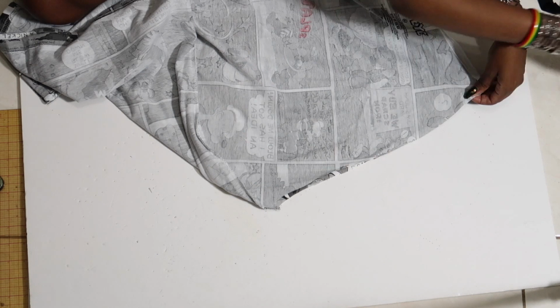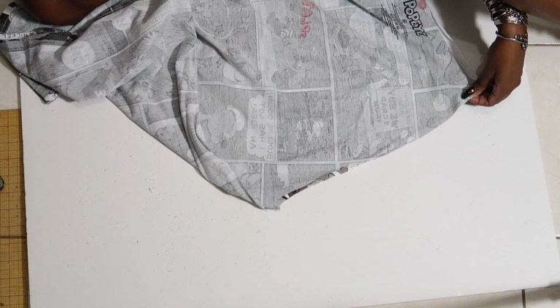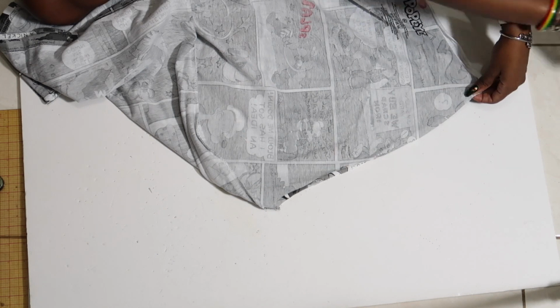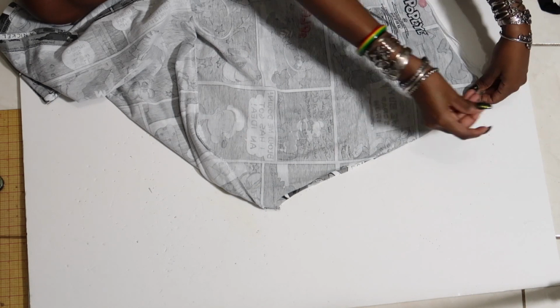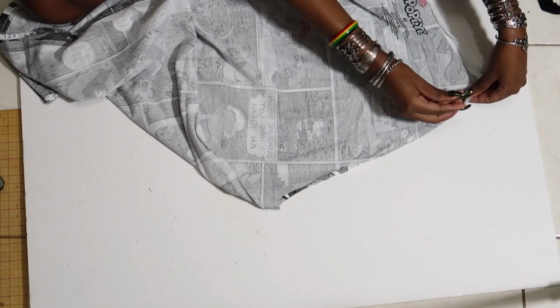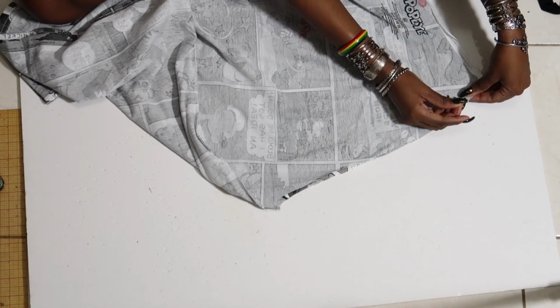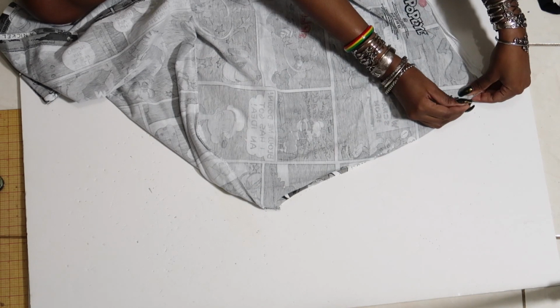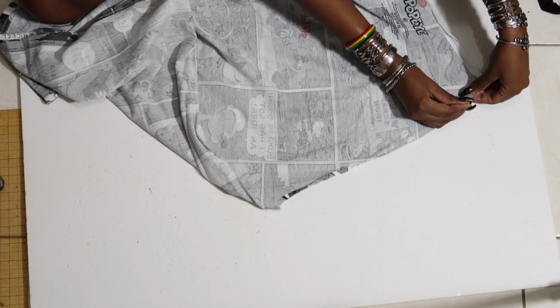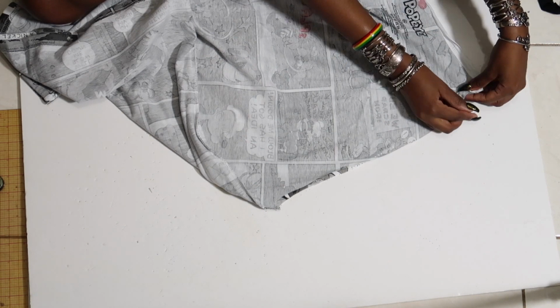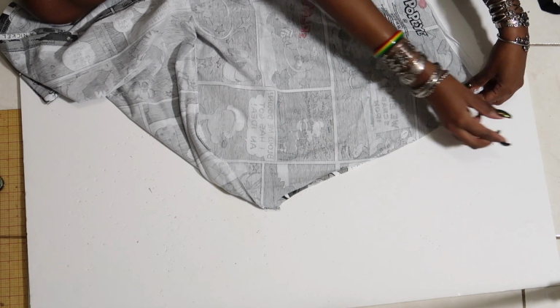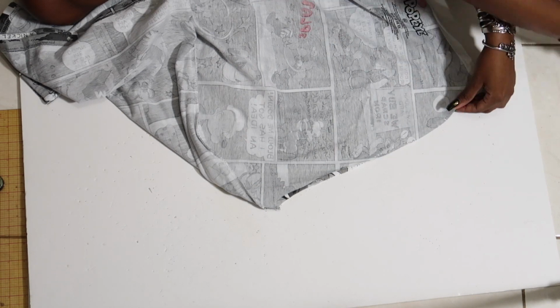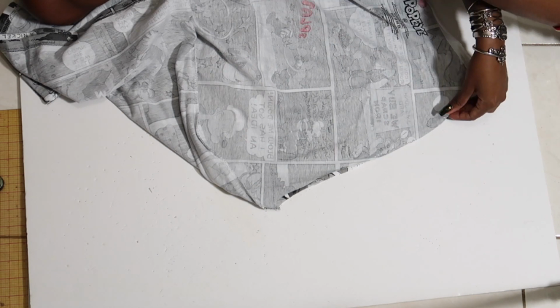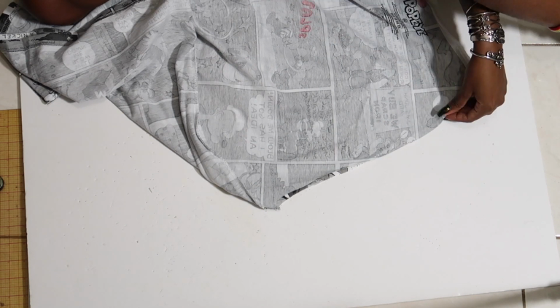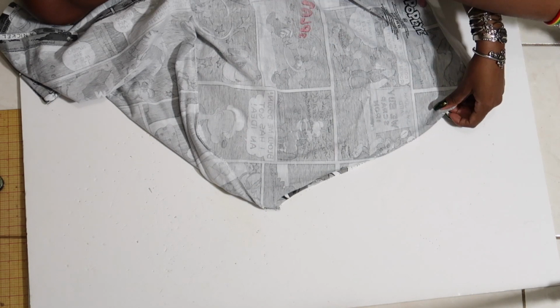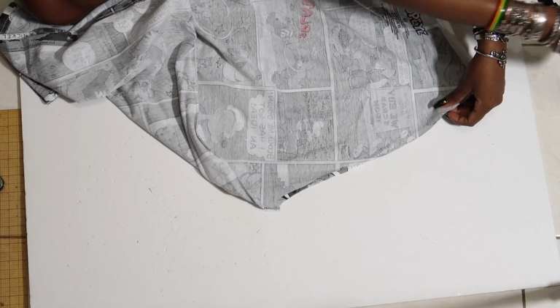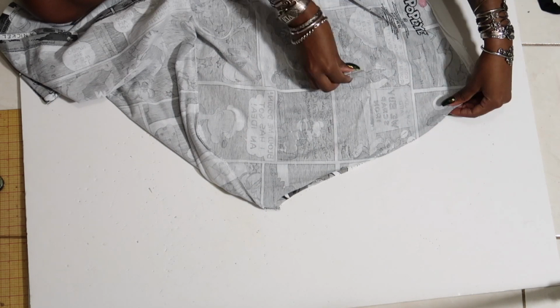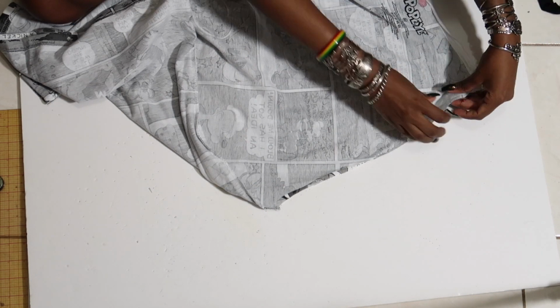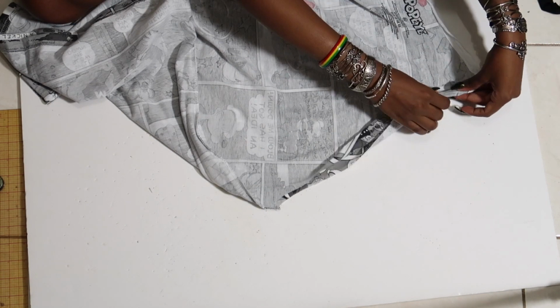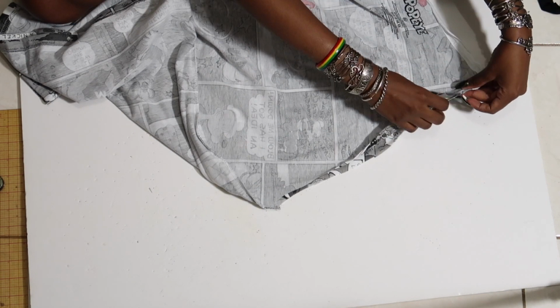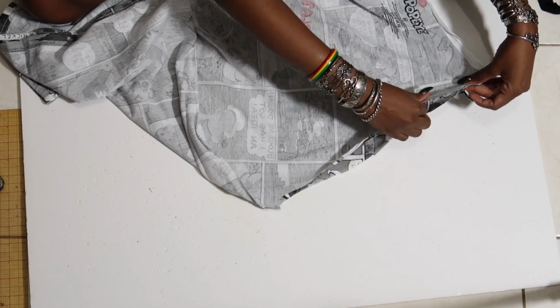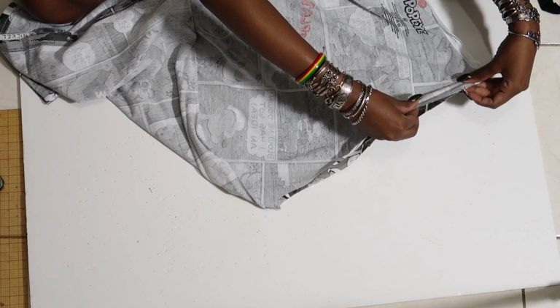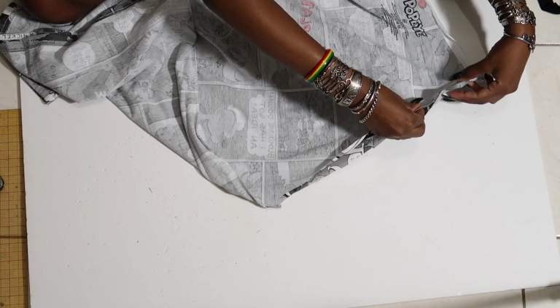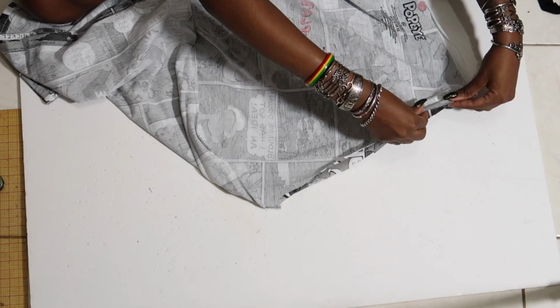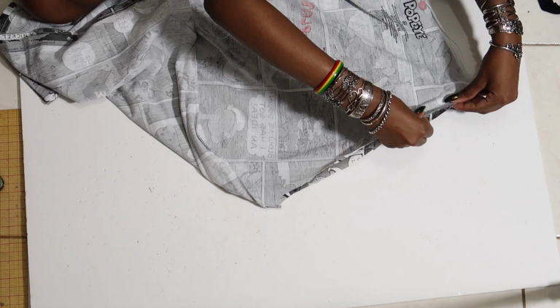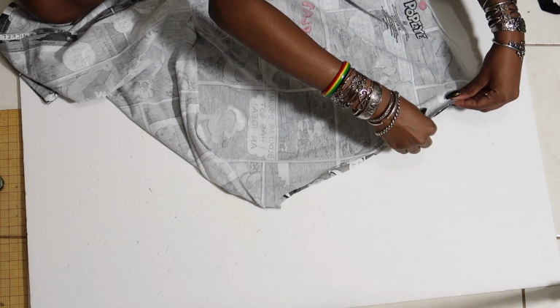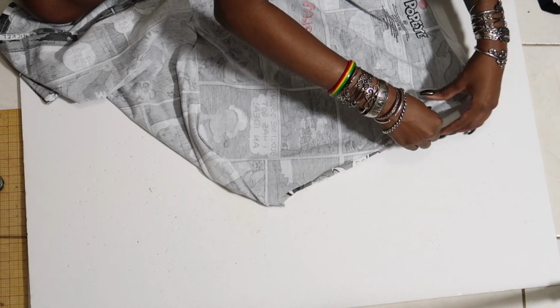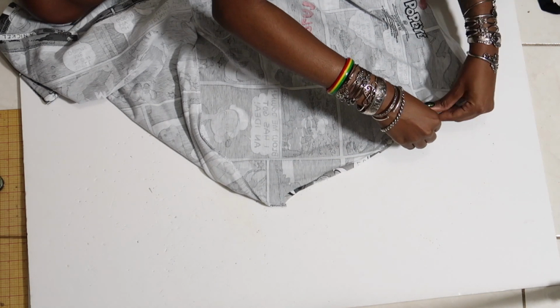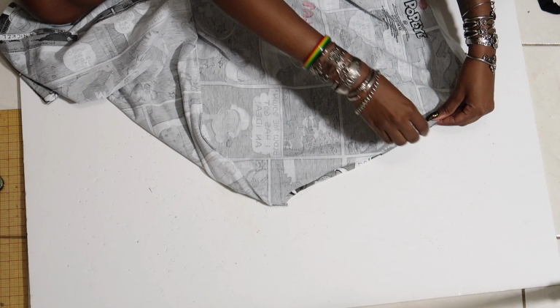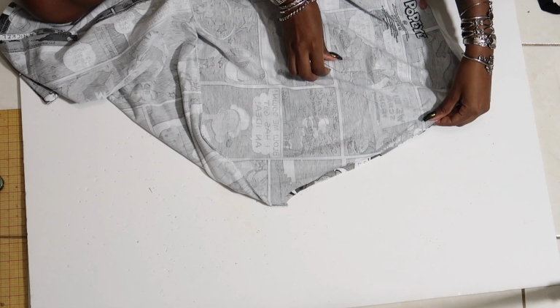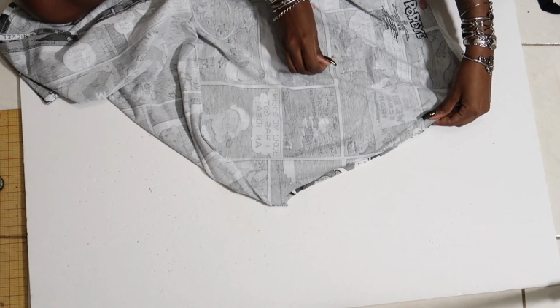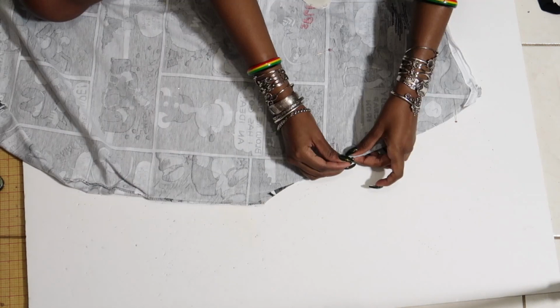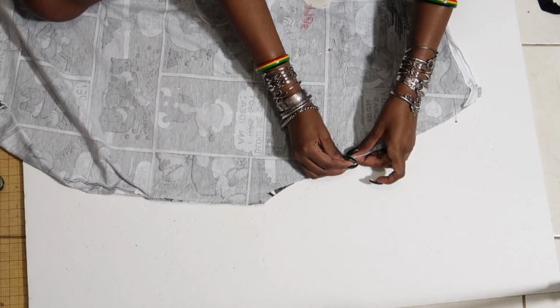Now I turn the shirt inside out. I'm pinning it, and I'm just going to sew that seam down until it matches the side seam of the shirt.